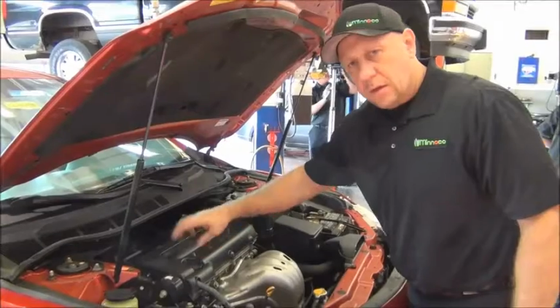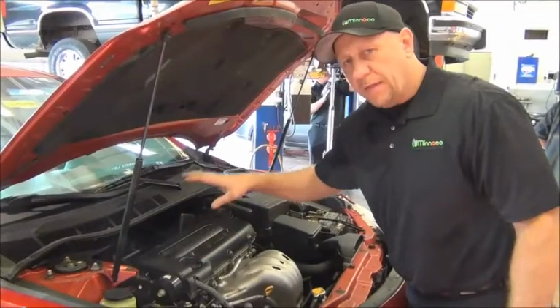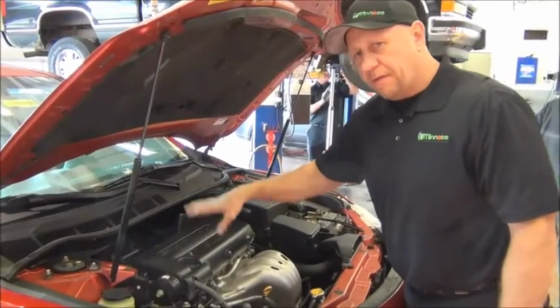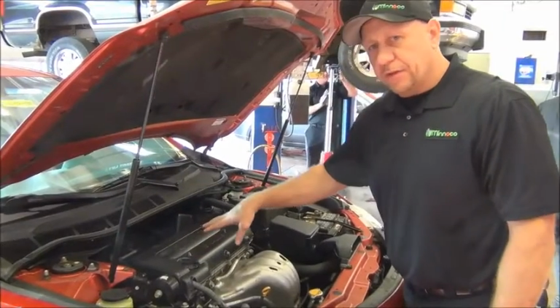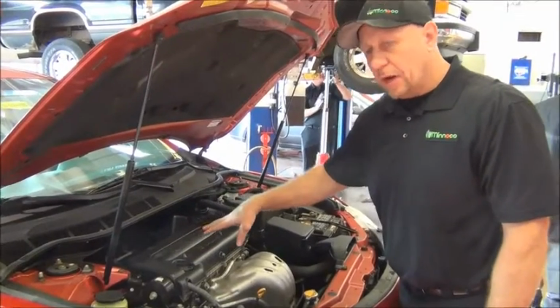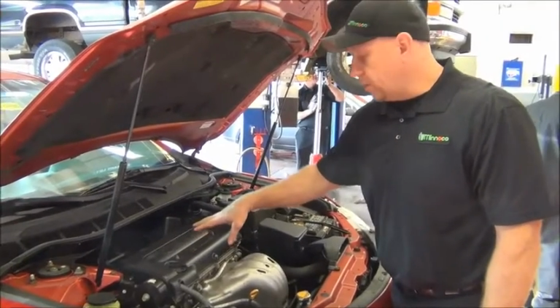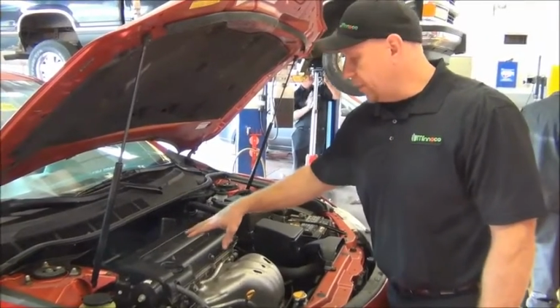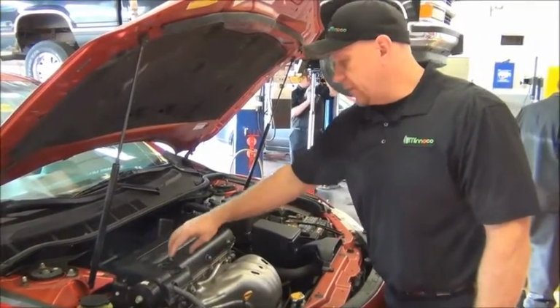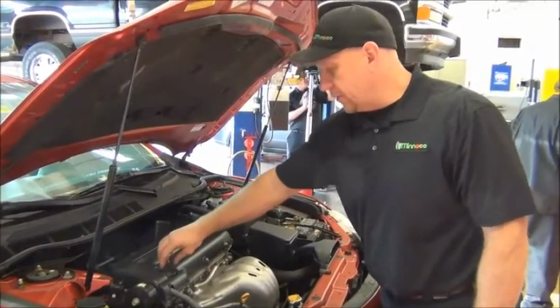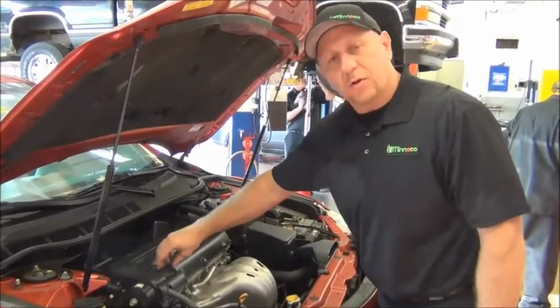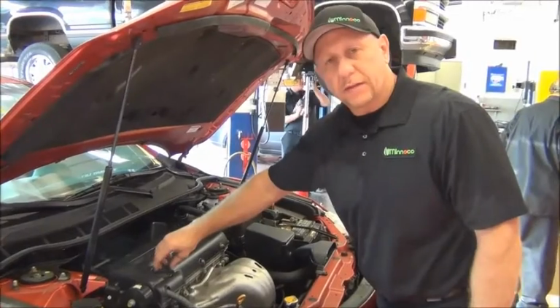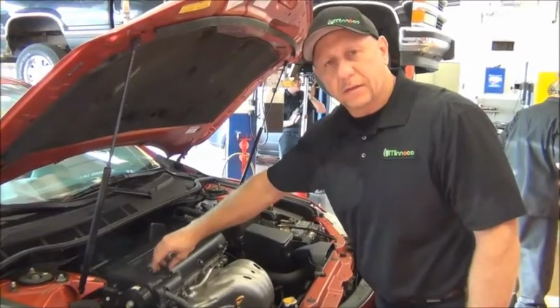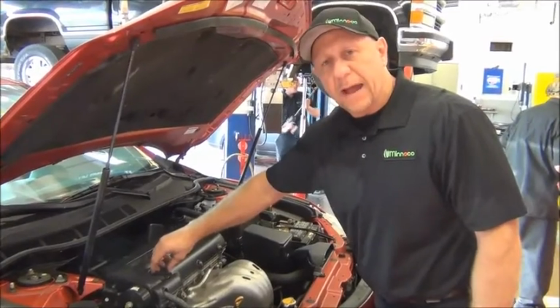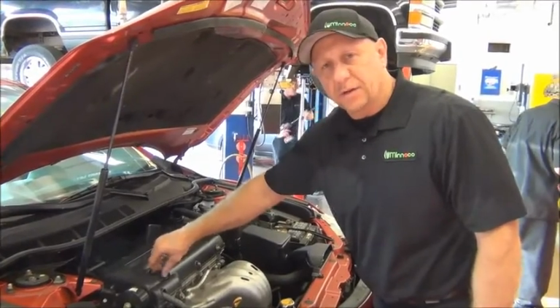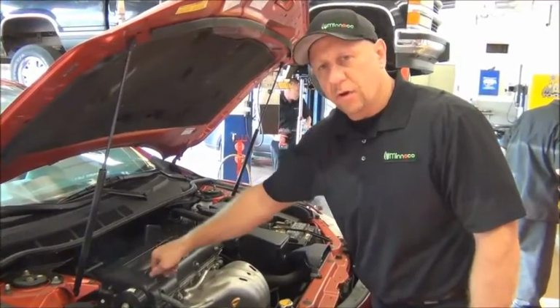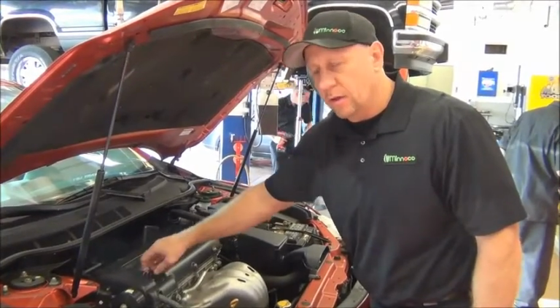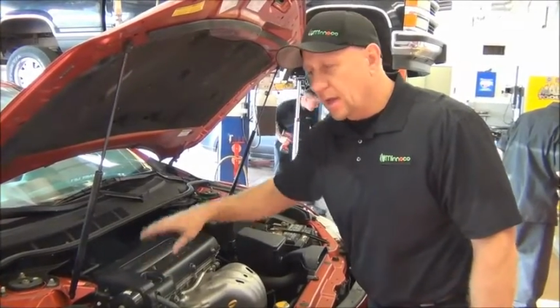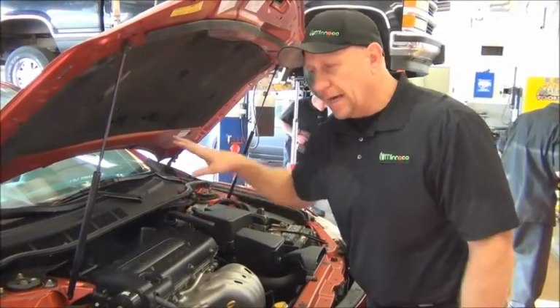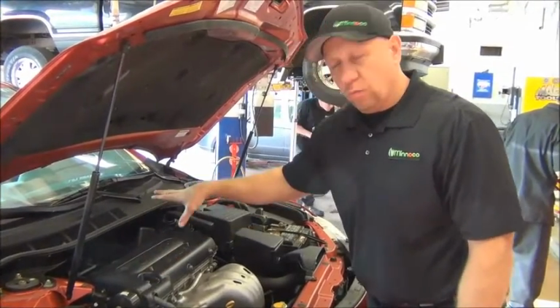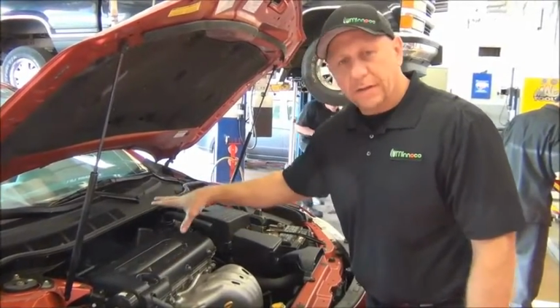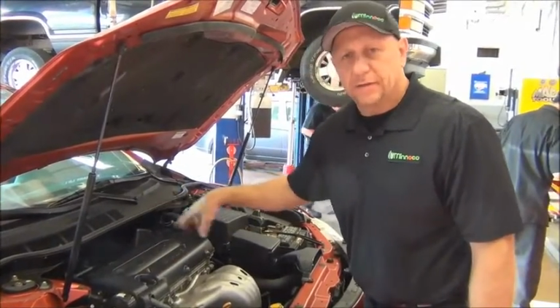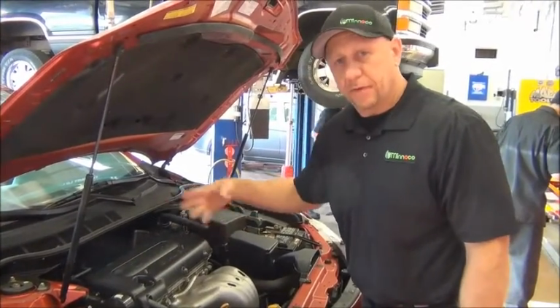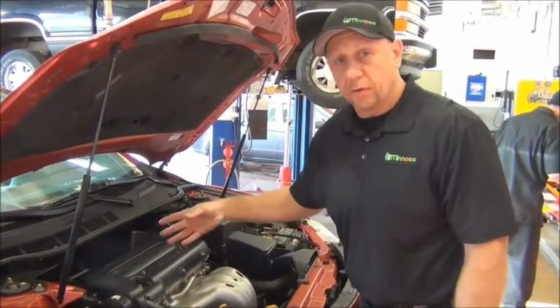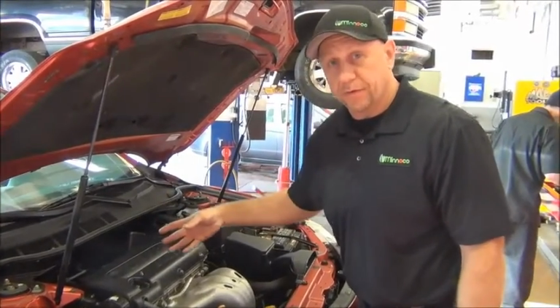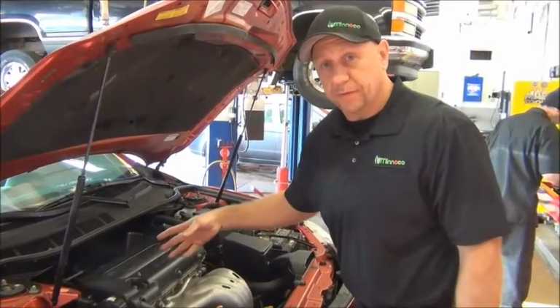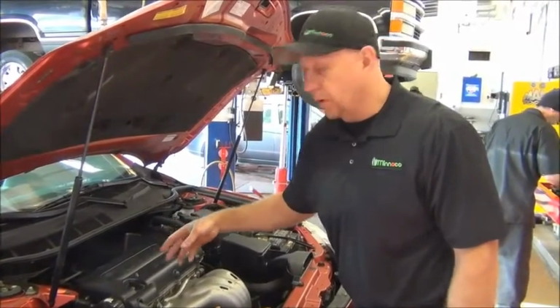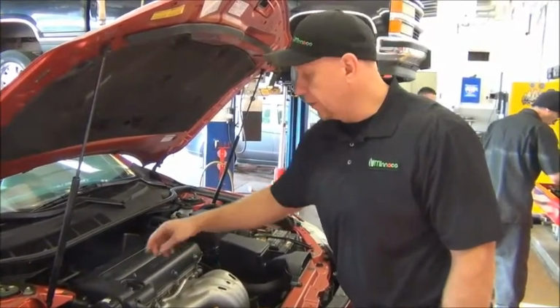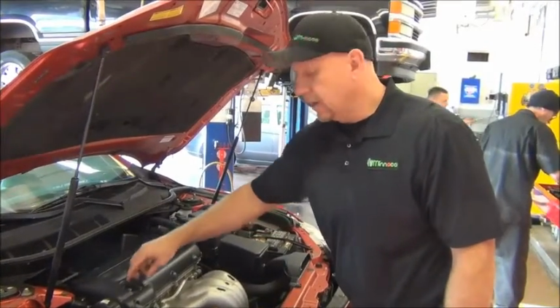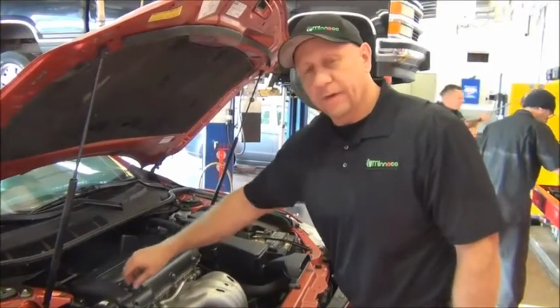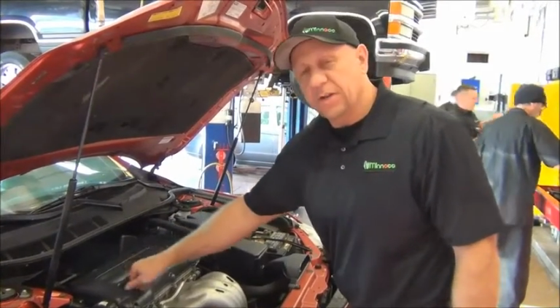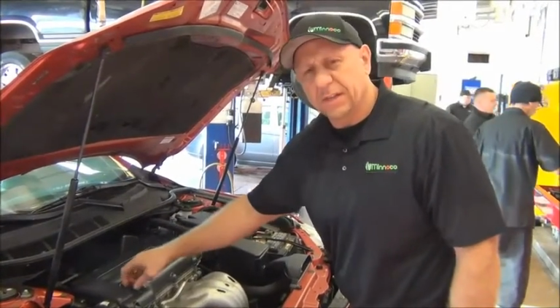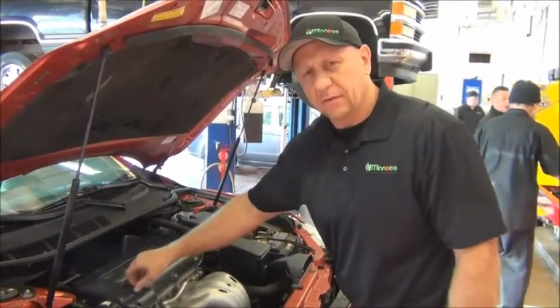Now that I've filled the car with the correct capacity of oil, I need to run it to fill the oil filter full of oil, and then recheck the level.